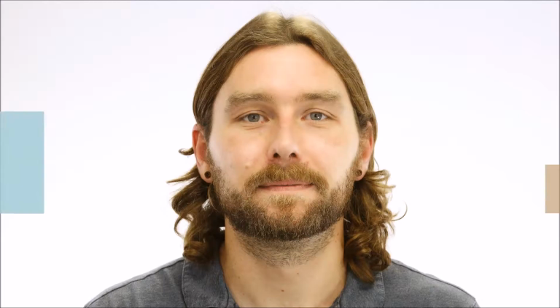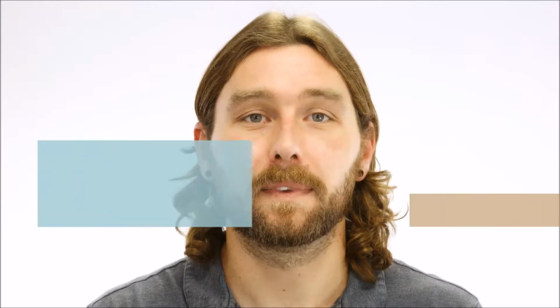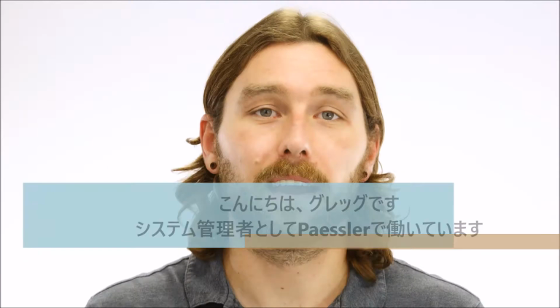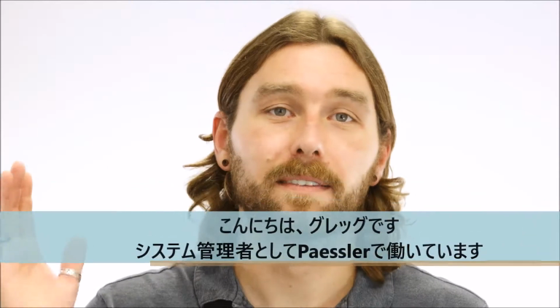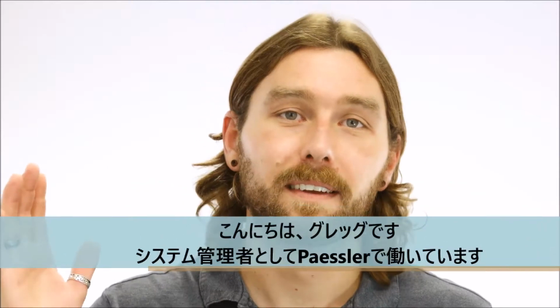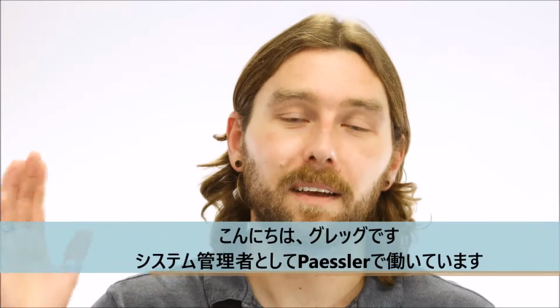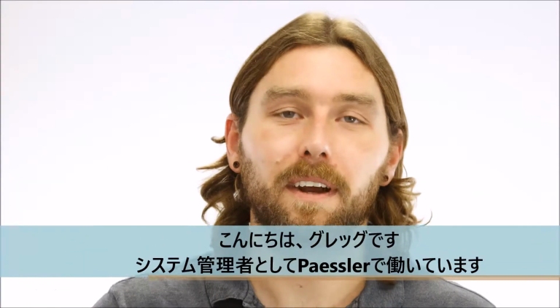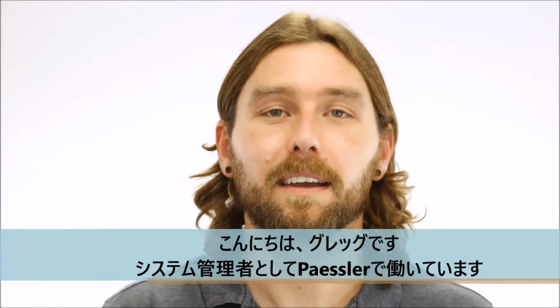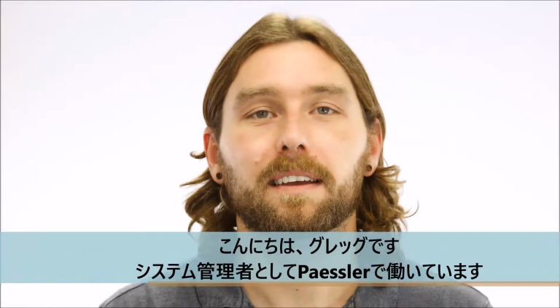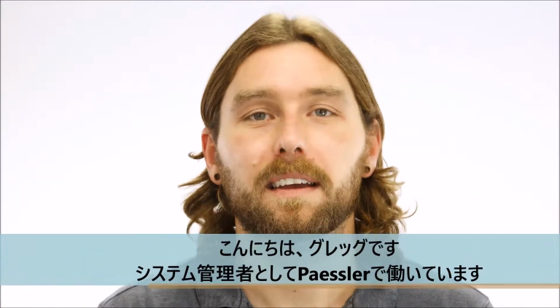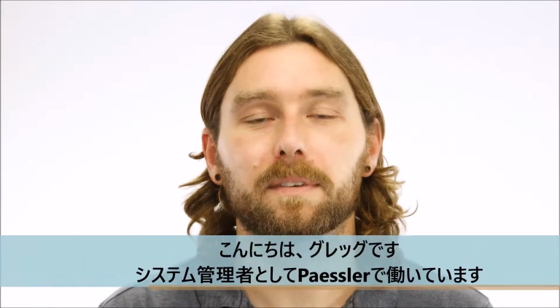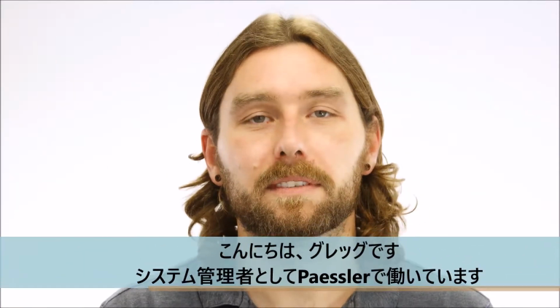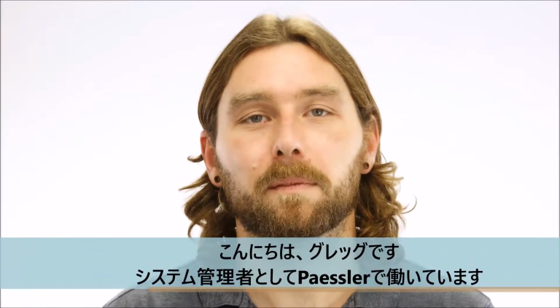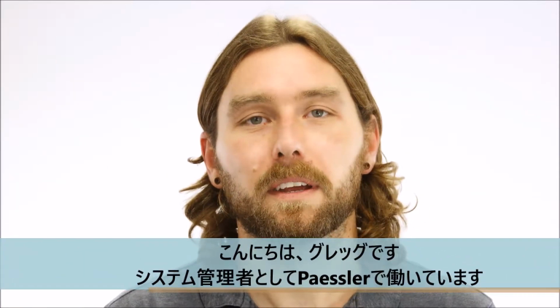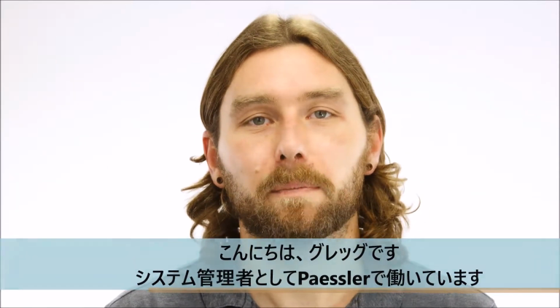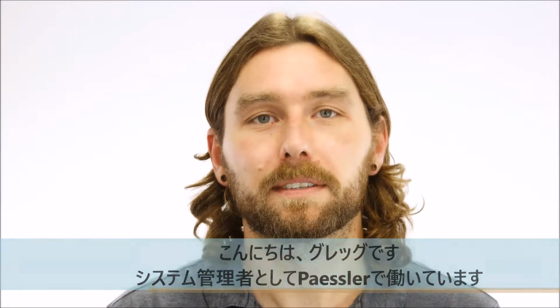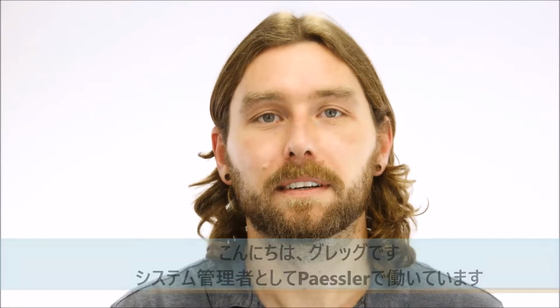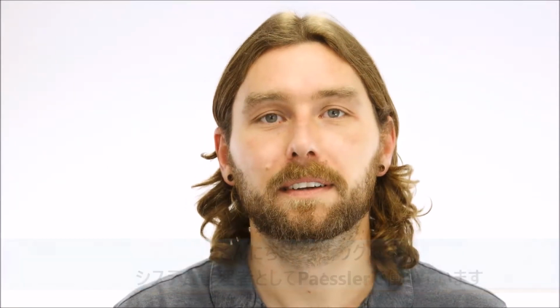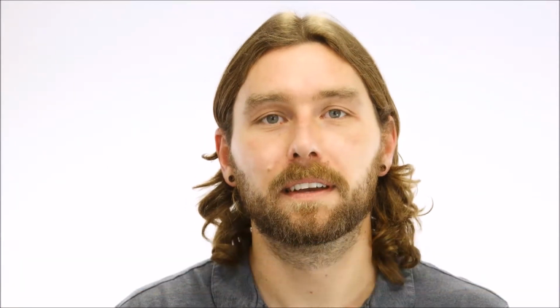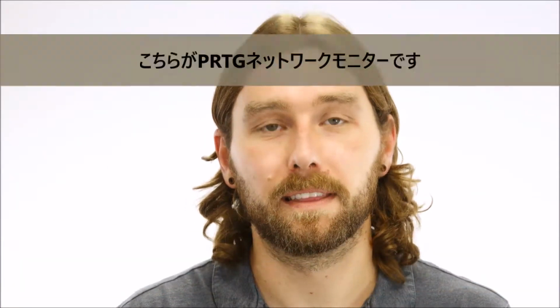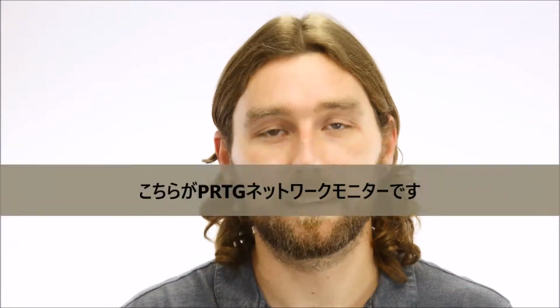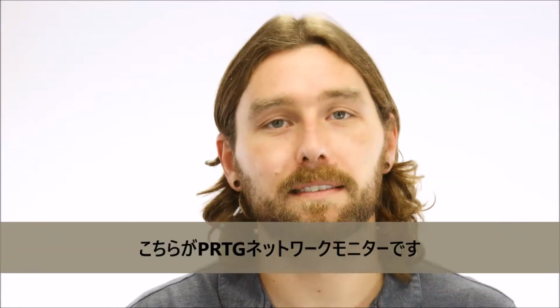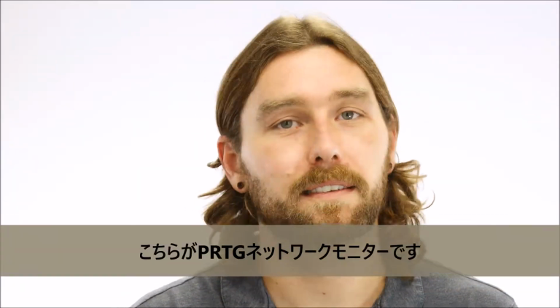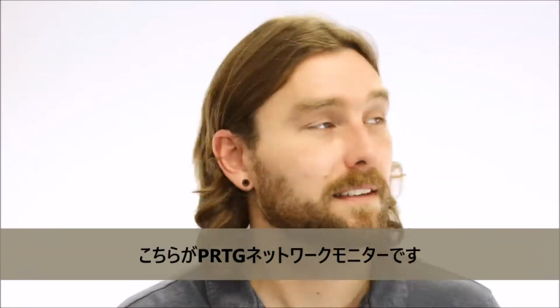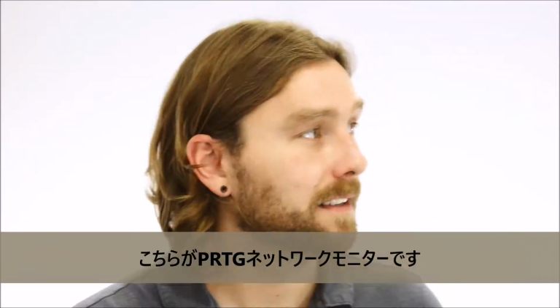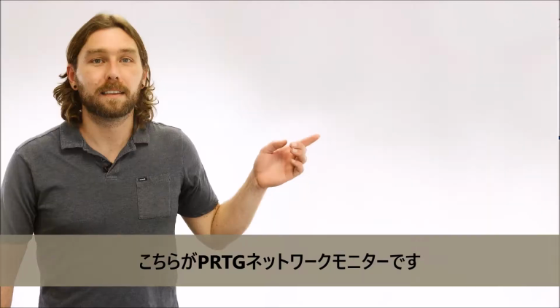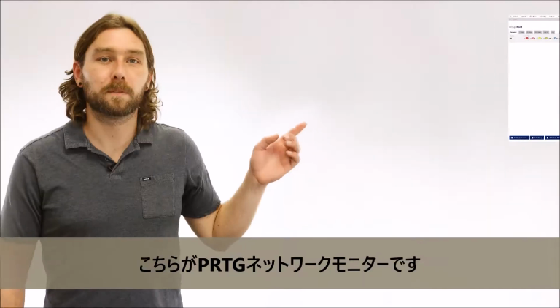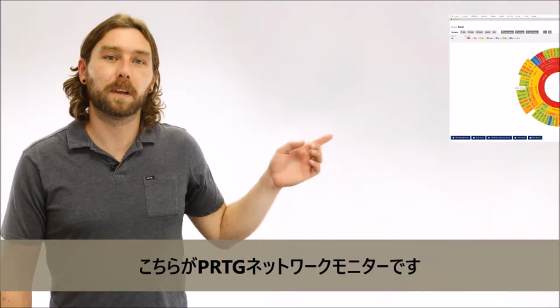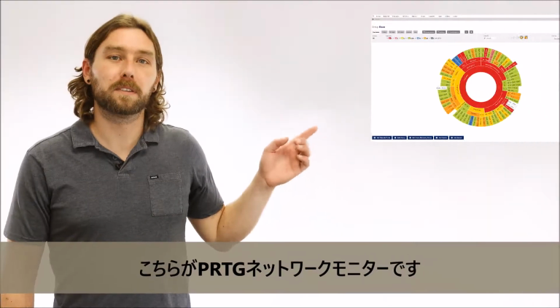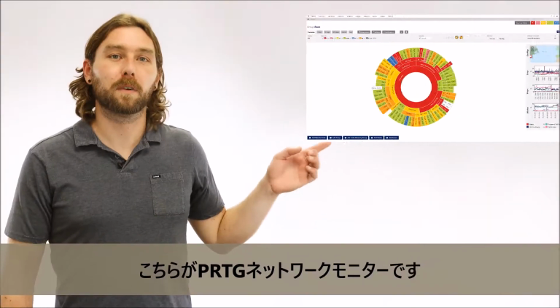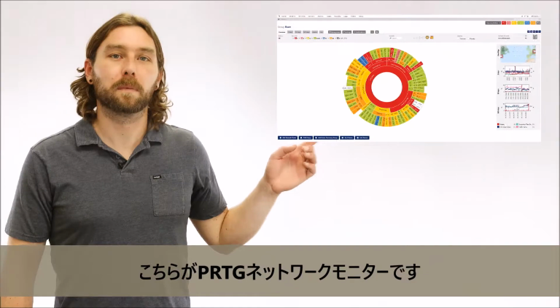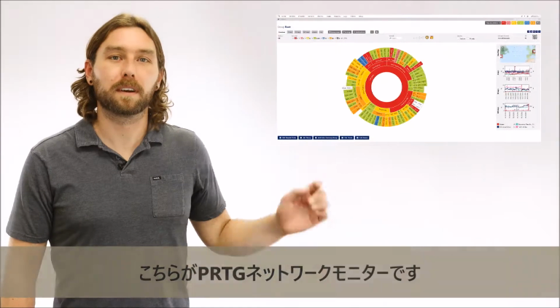Hi, I'm Greg, I'm a sysadmin here at Paisler, and this is PRDG Network Monitor.